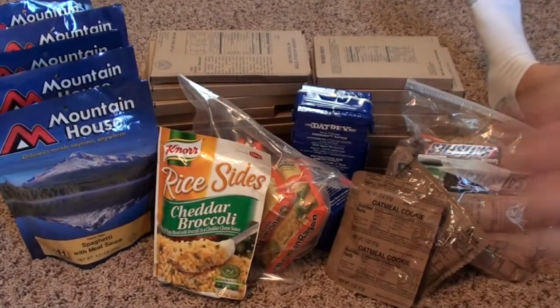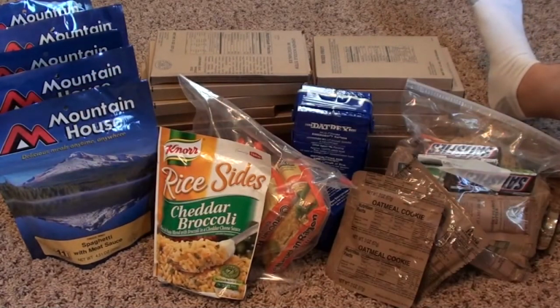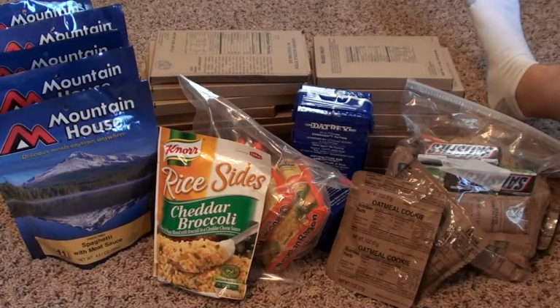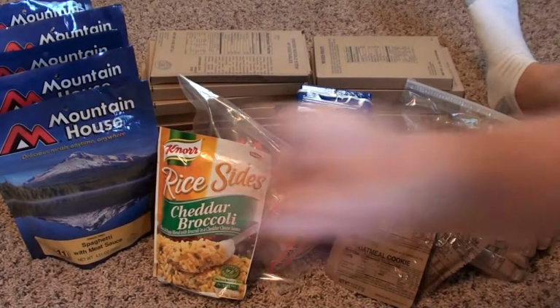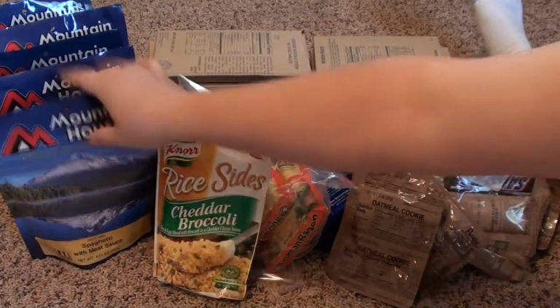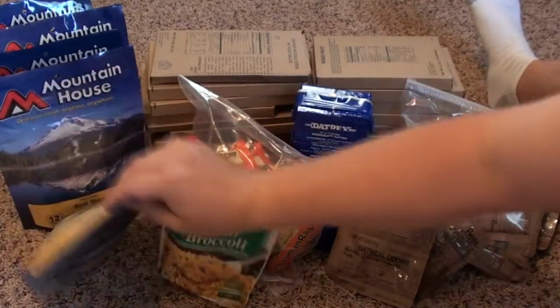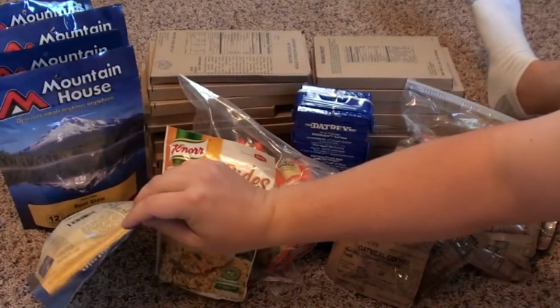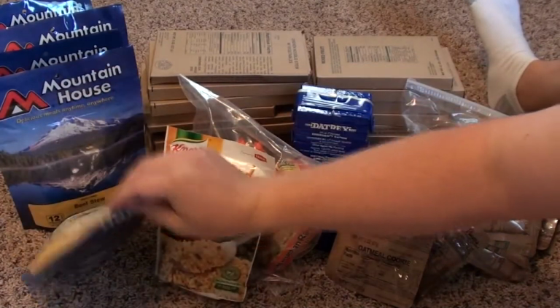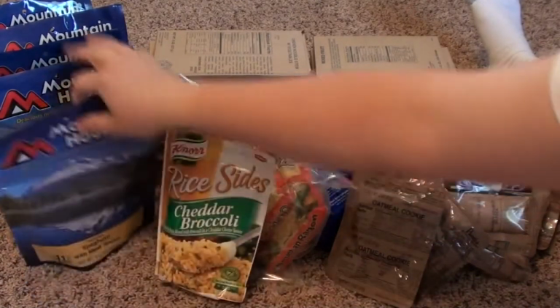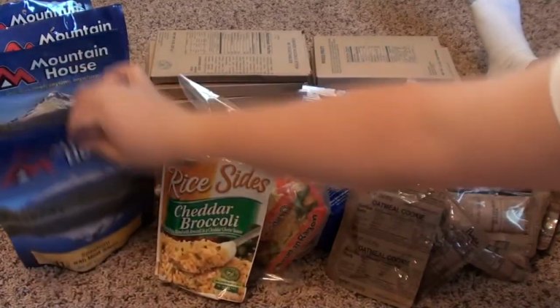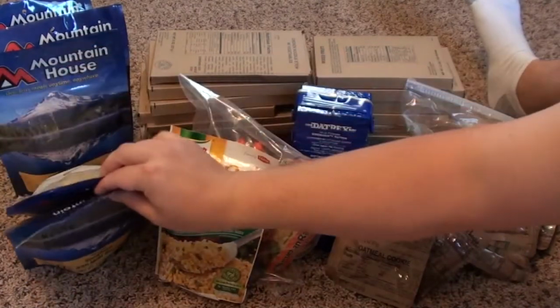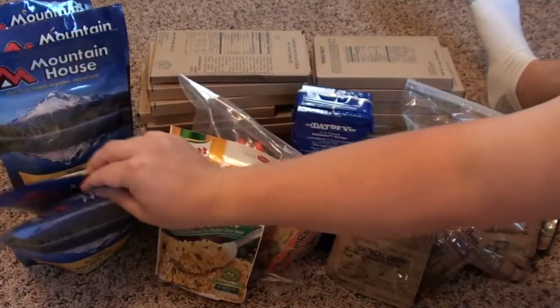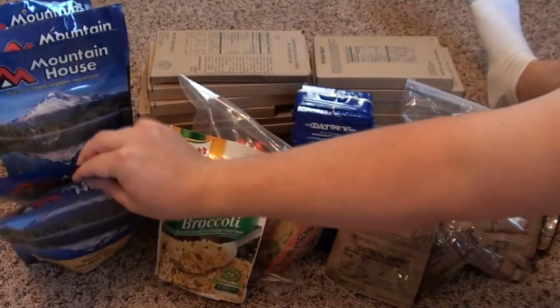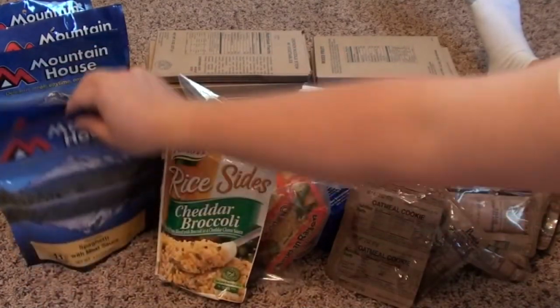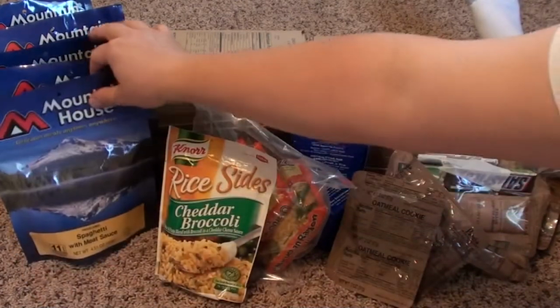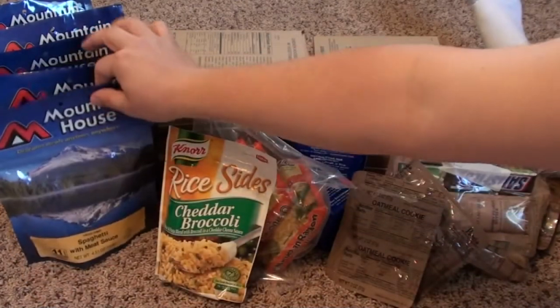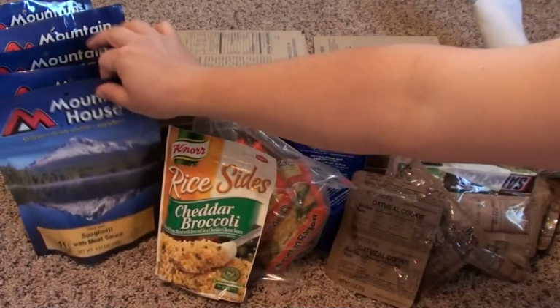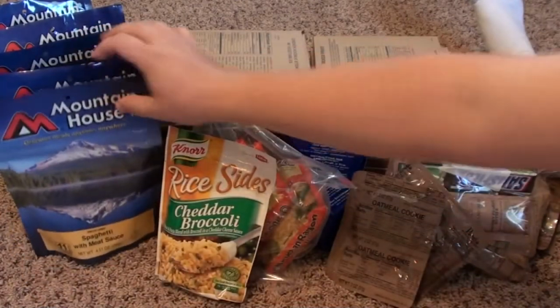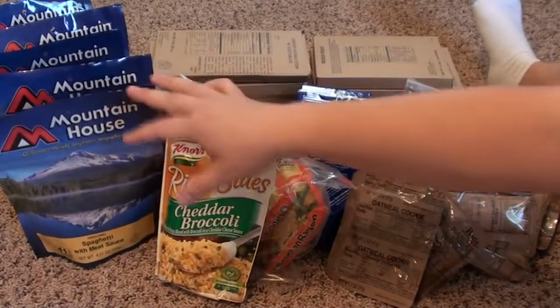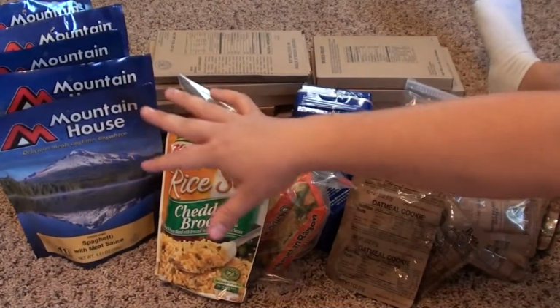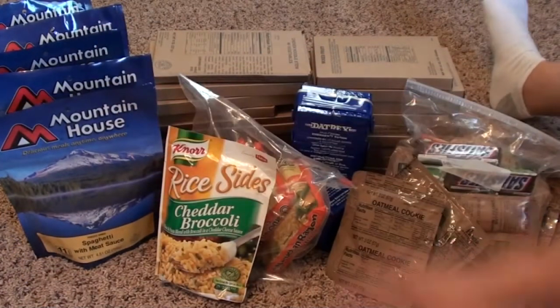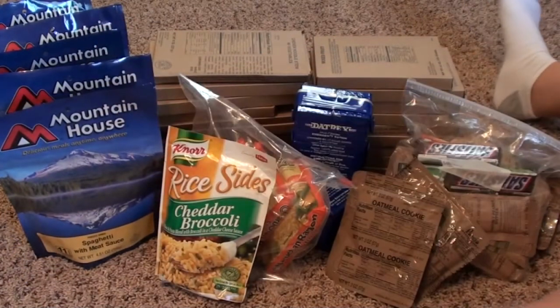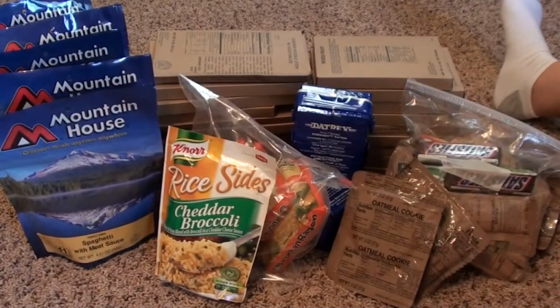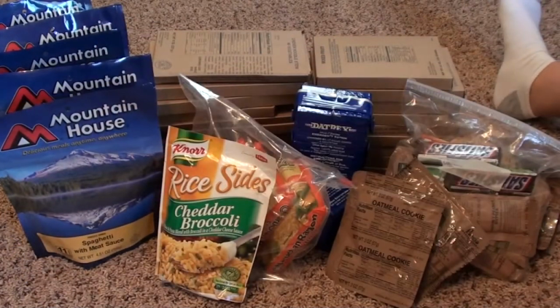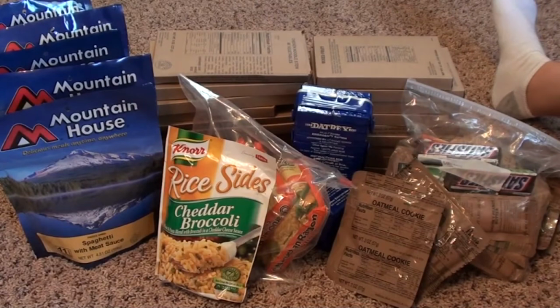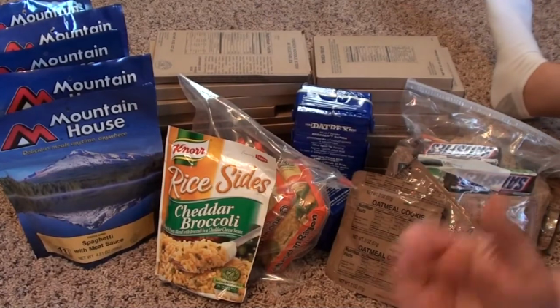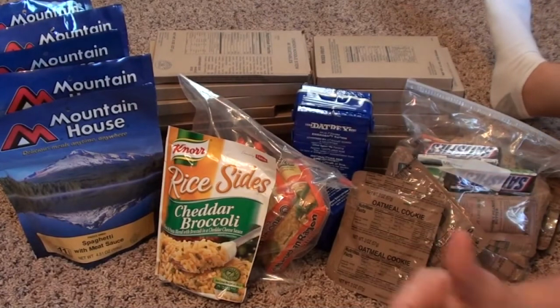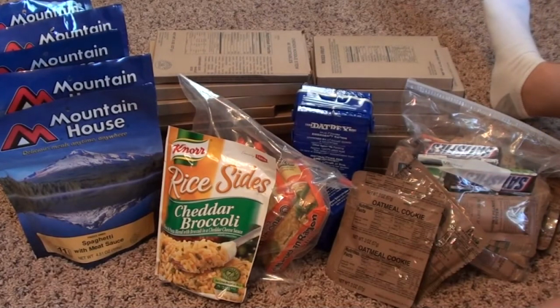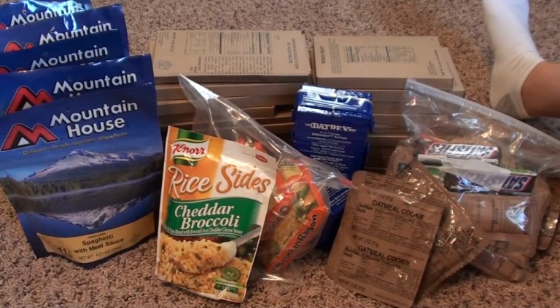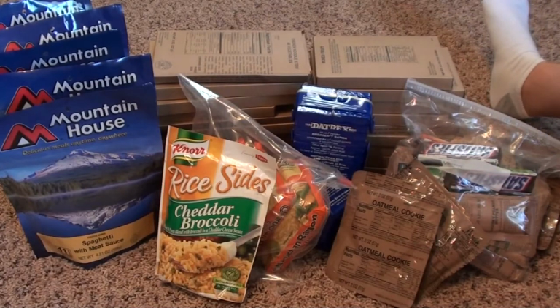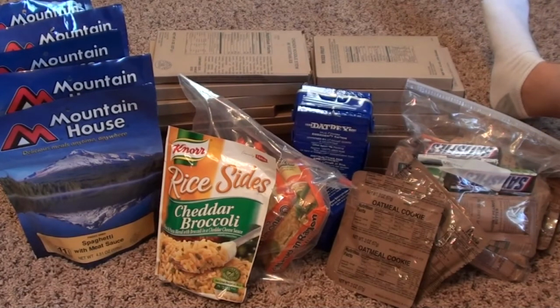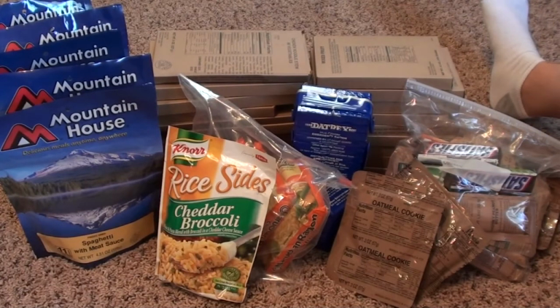We have a bunch more of these that we can add or subtract — these are some of our favorite meals. We have spaghetti, beef stew, and beef stroganoff, which is probably my favorite that Mountain House puts out. It's excellent.